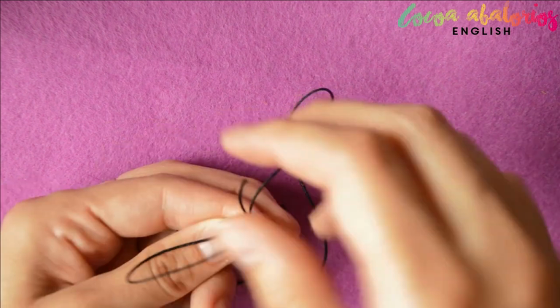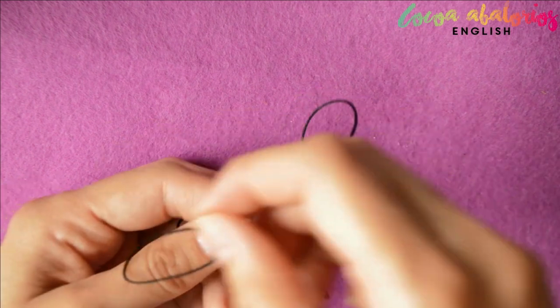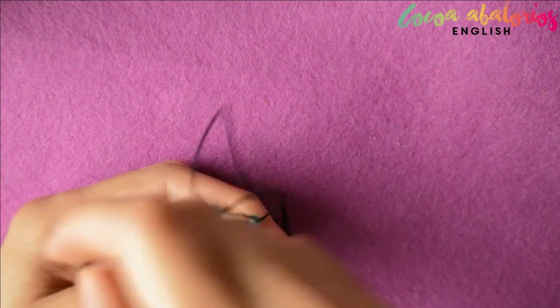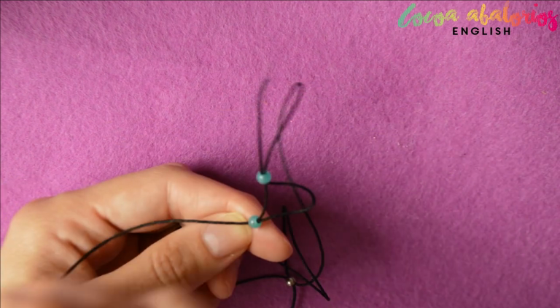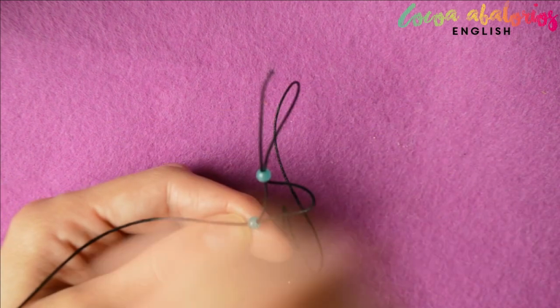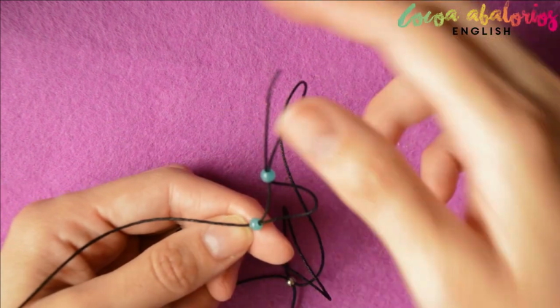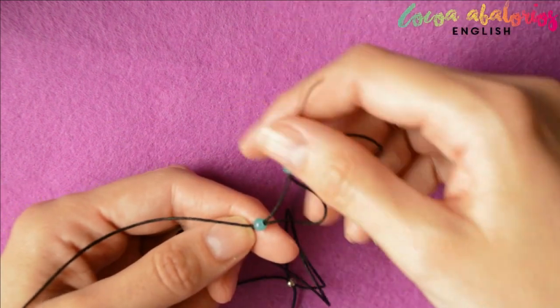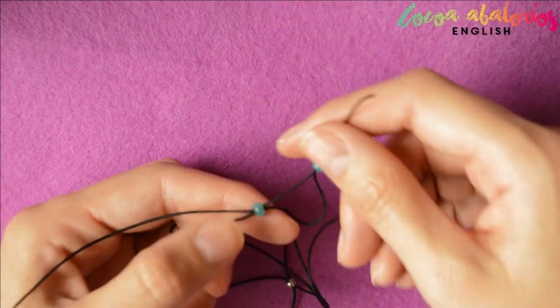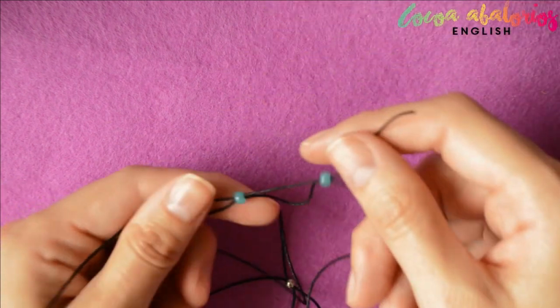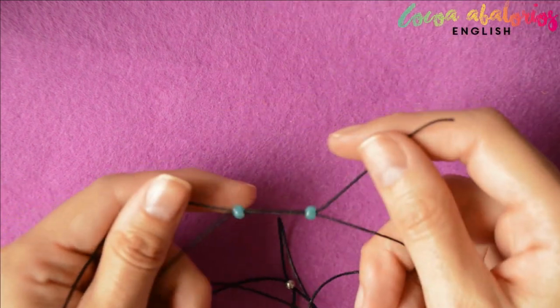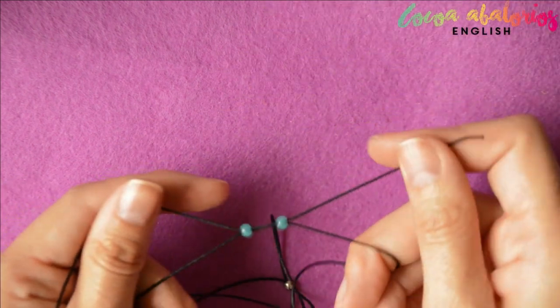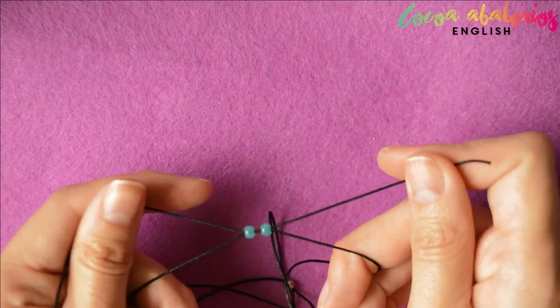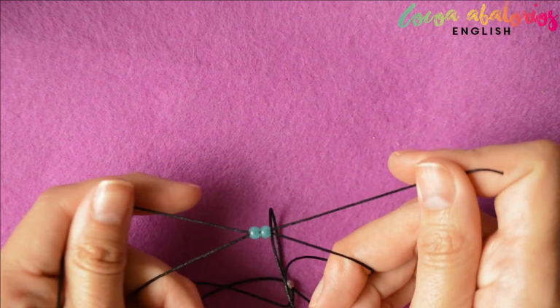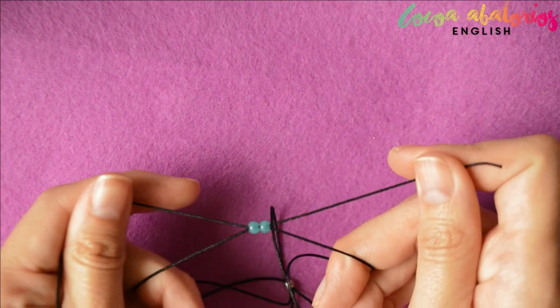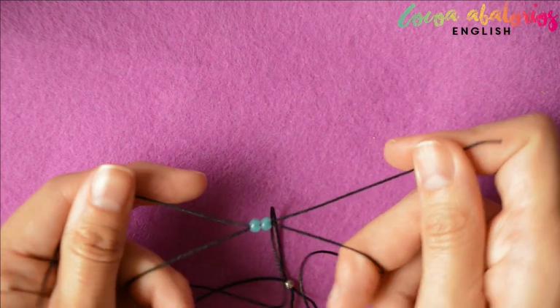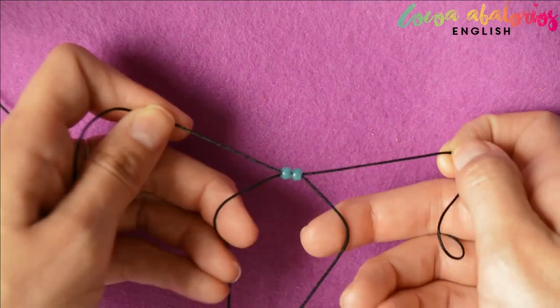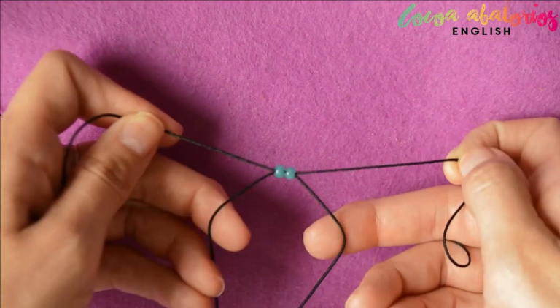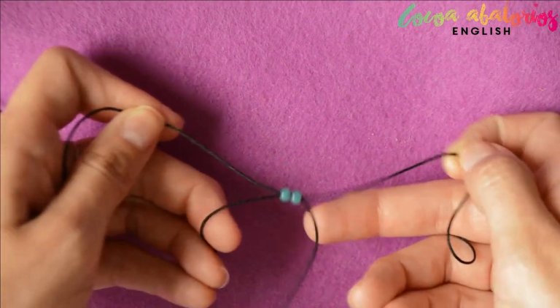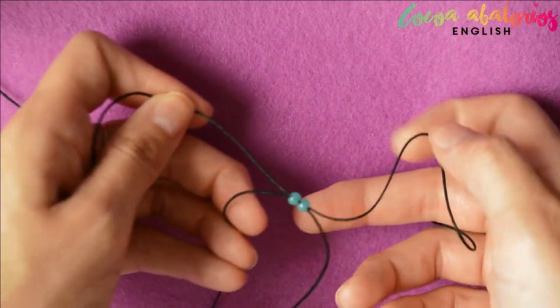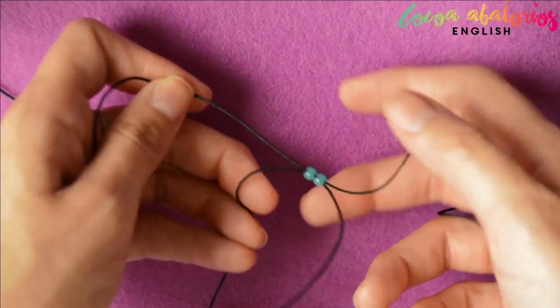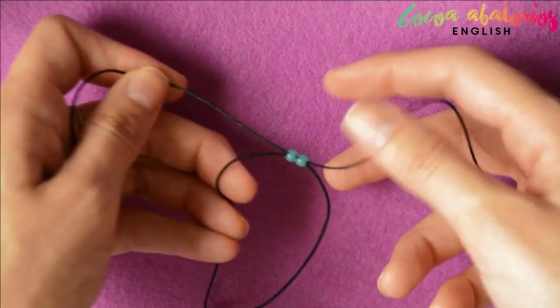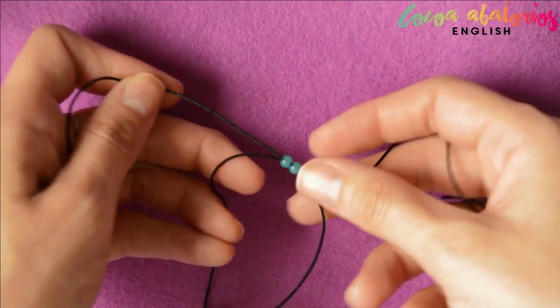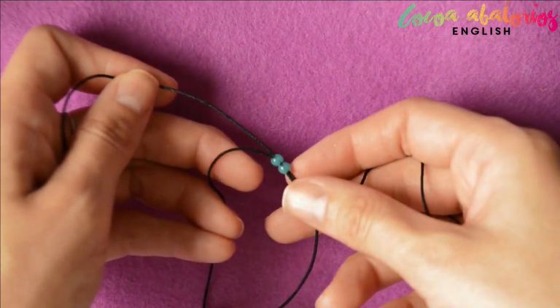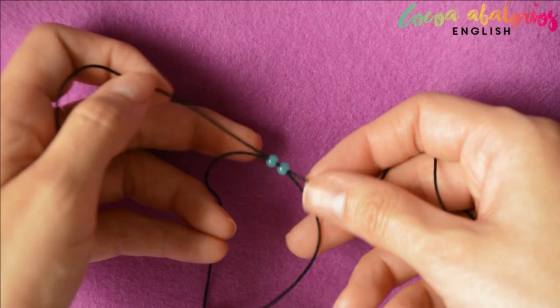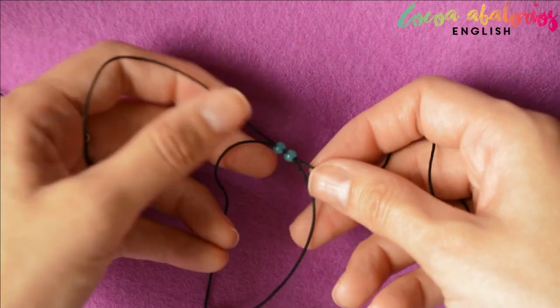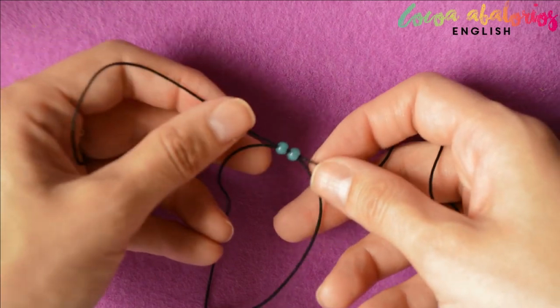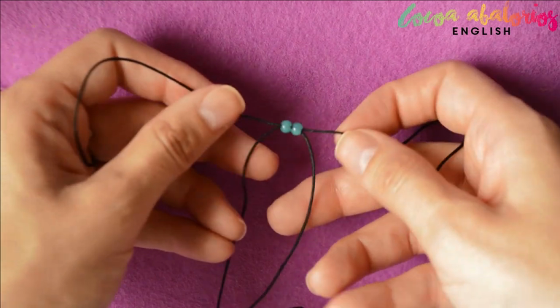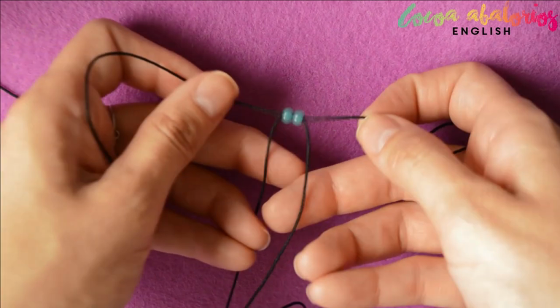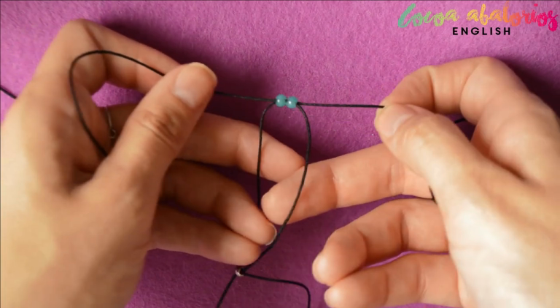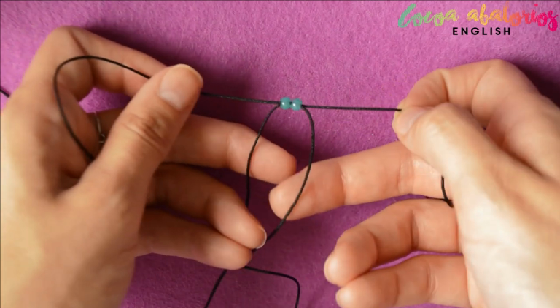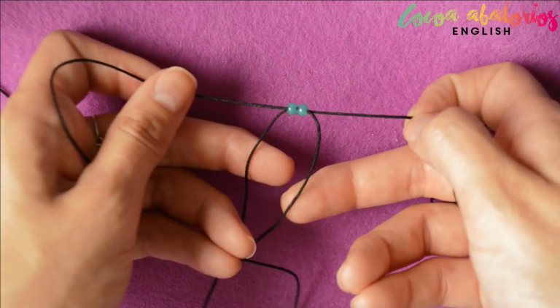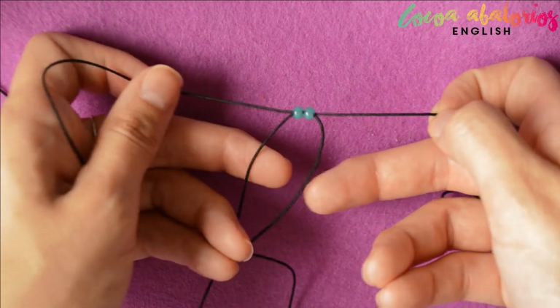Now pull both ends carefully and magic — those two ends will join with the others.